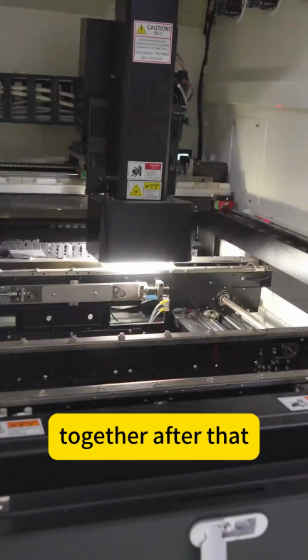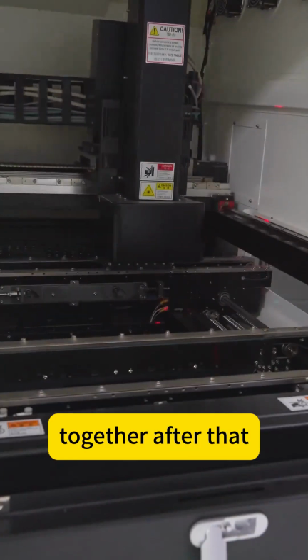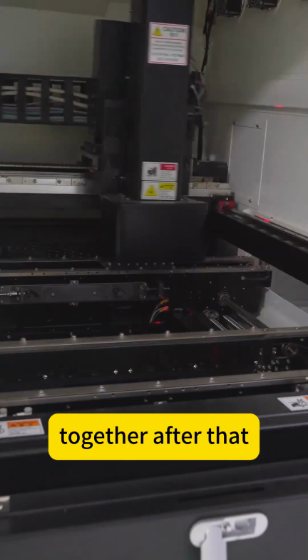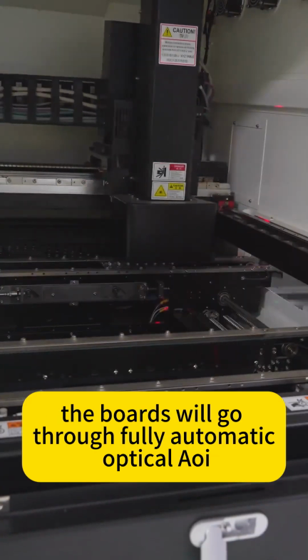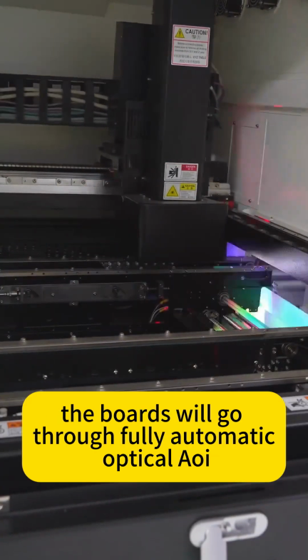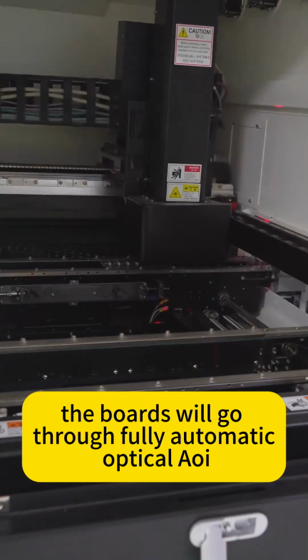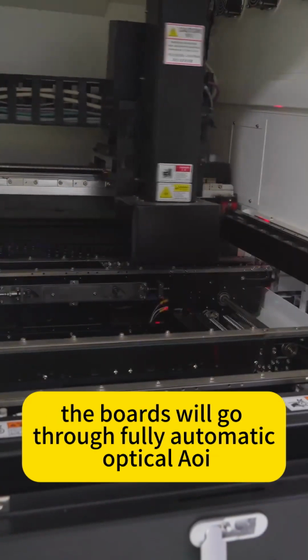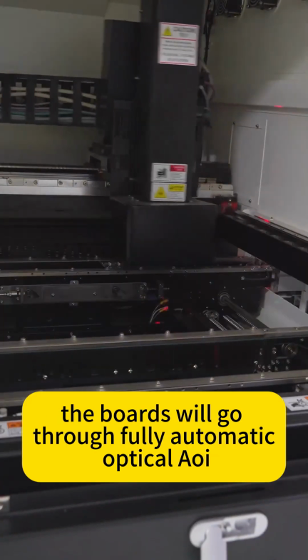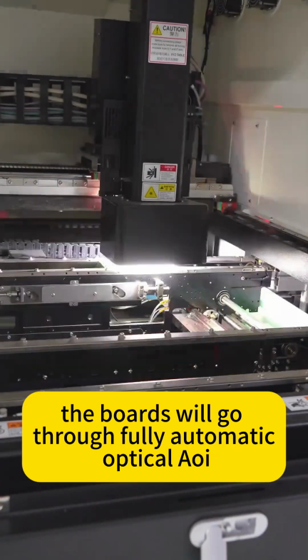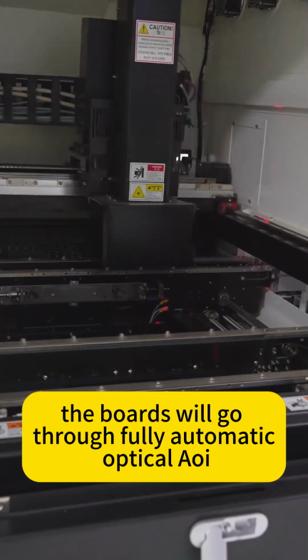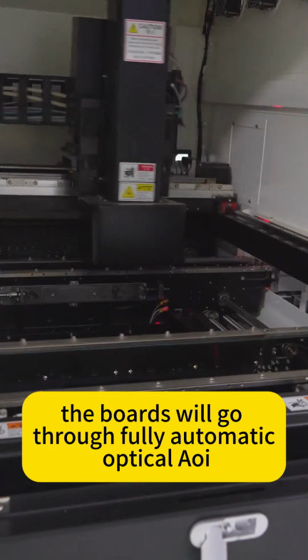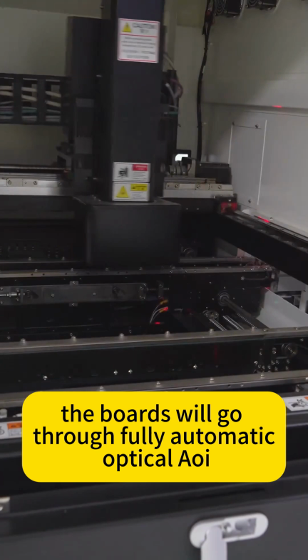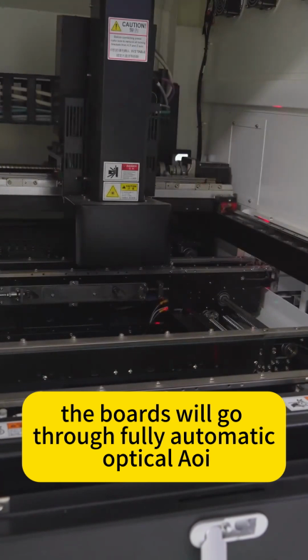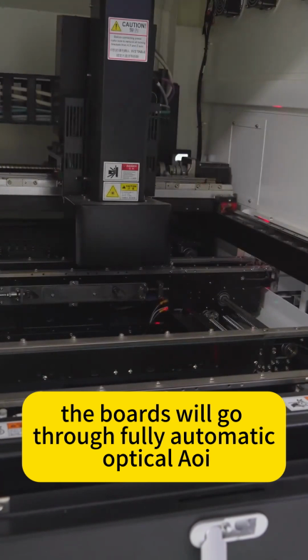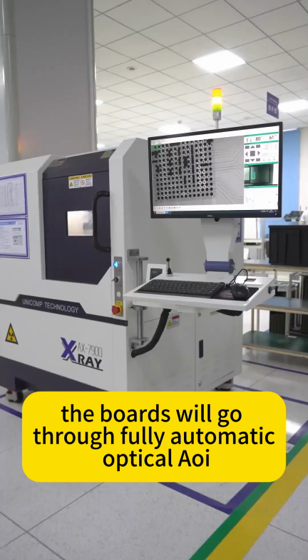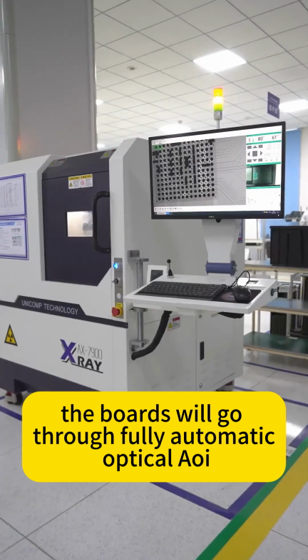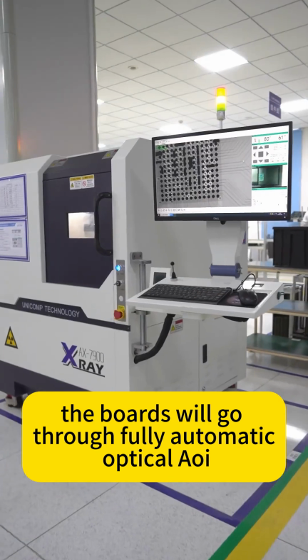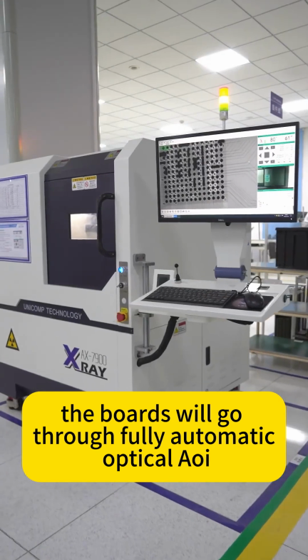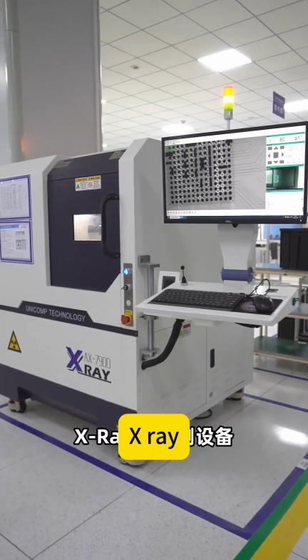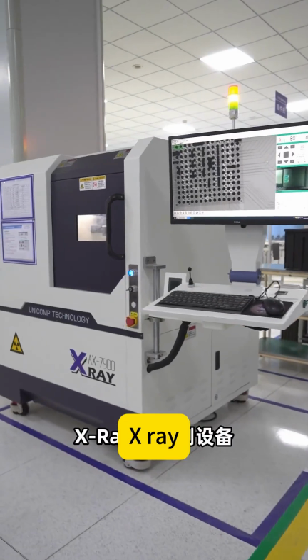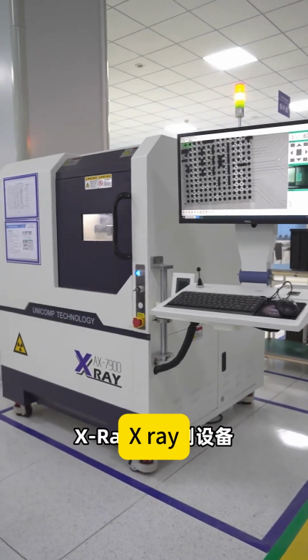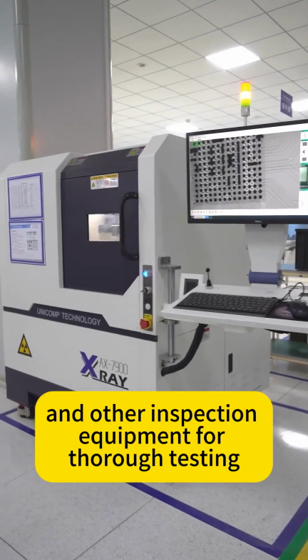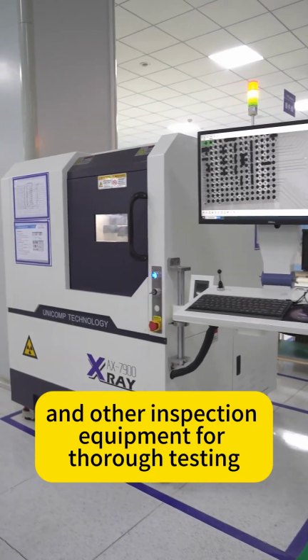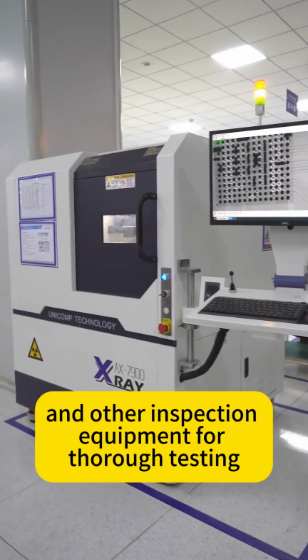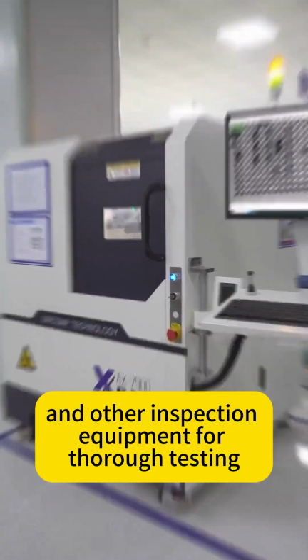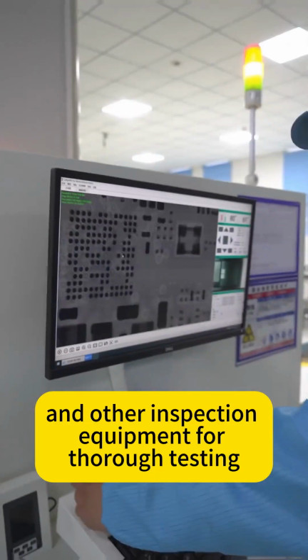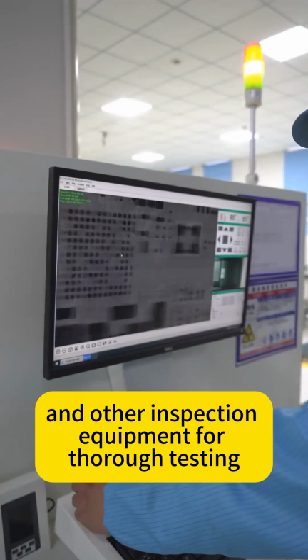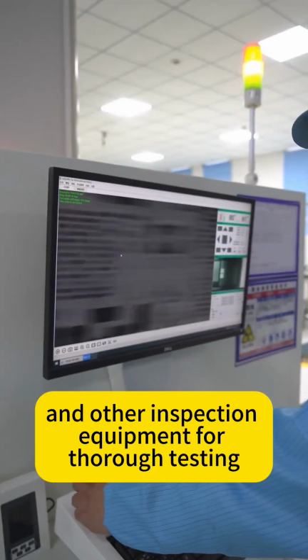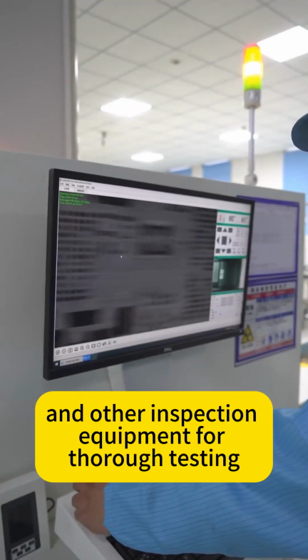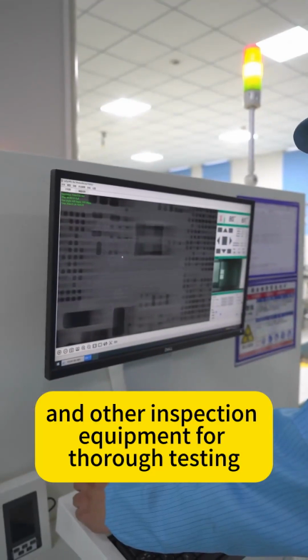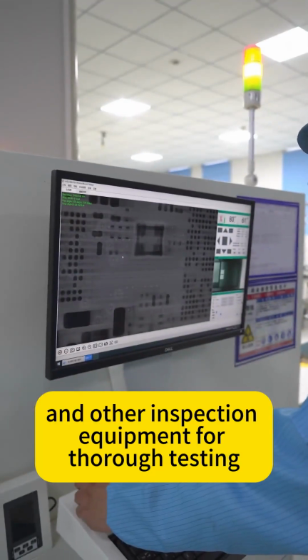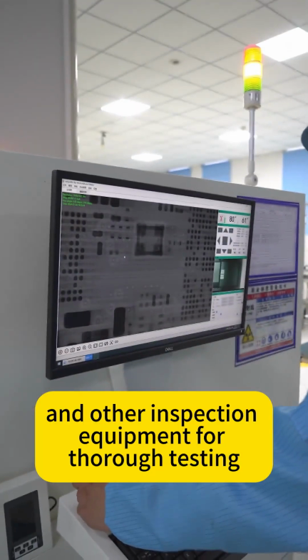After that, the boards will go through fully automatic optical AOI, X-ray, and other inspection equipment for thorough testing.